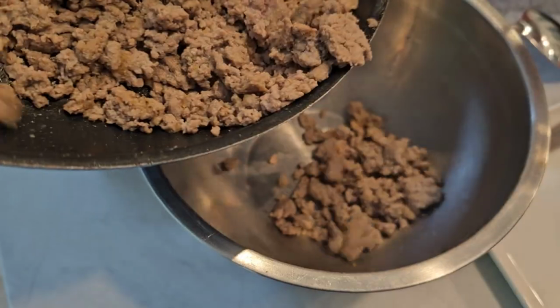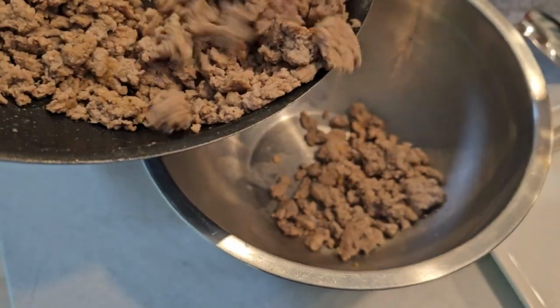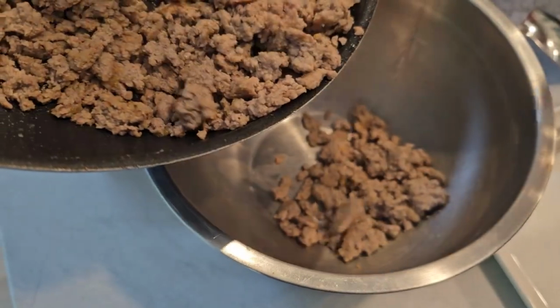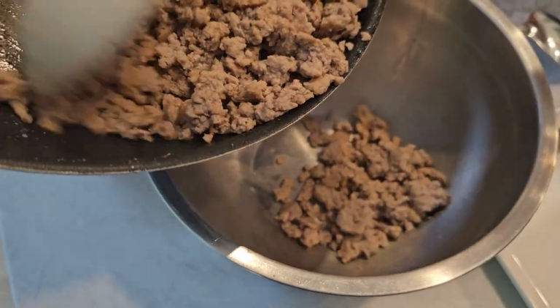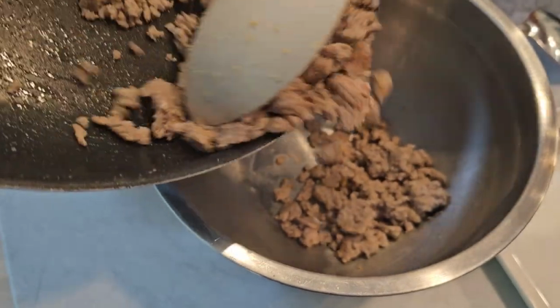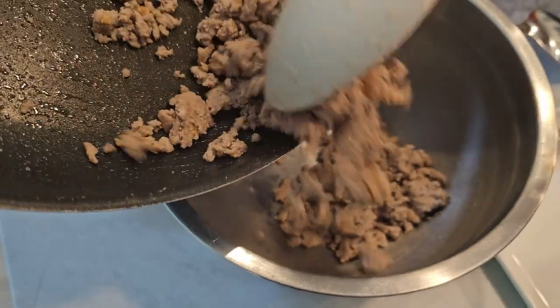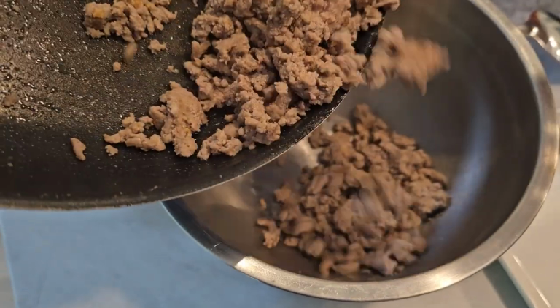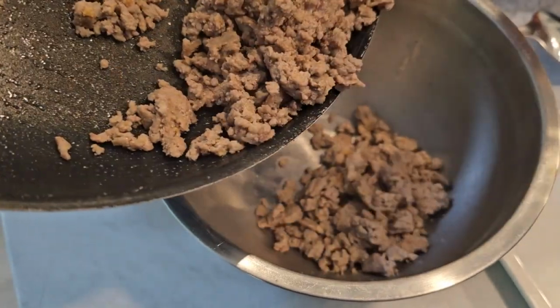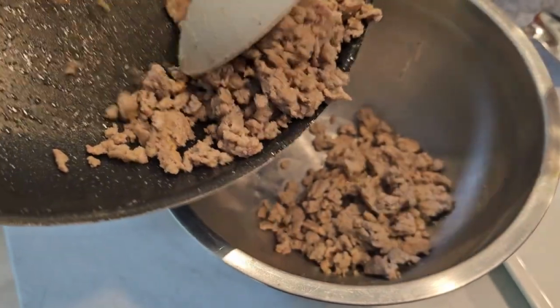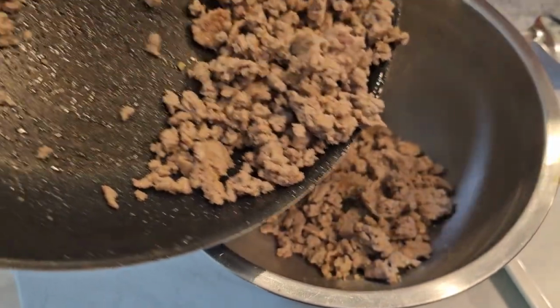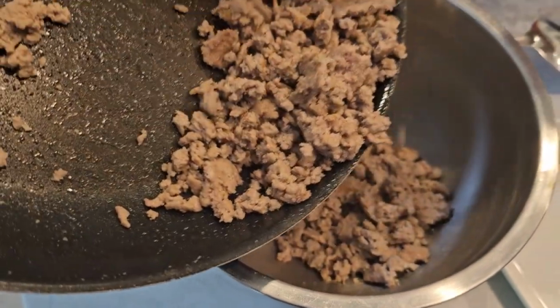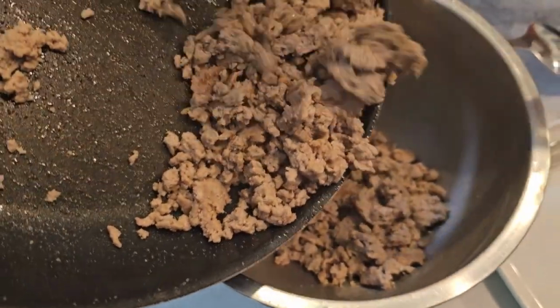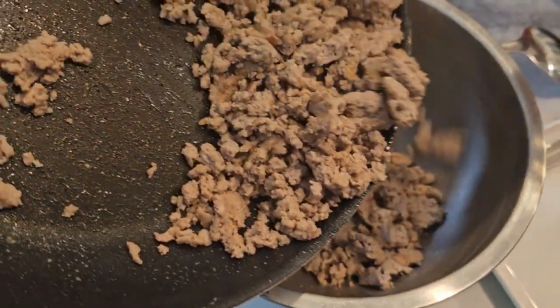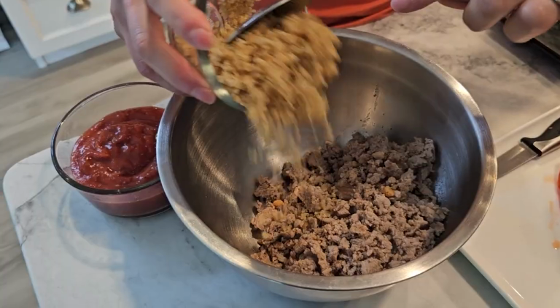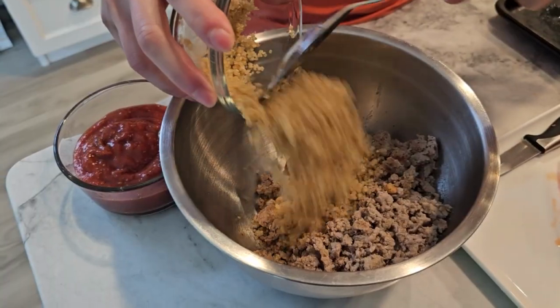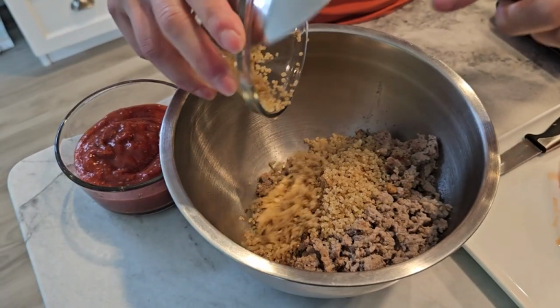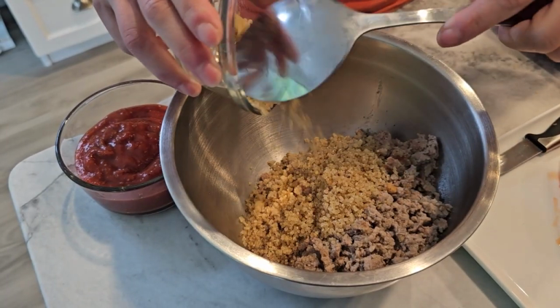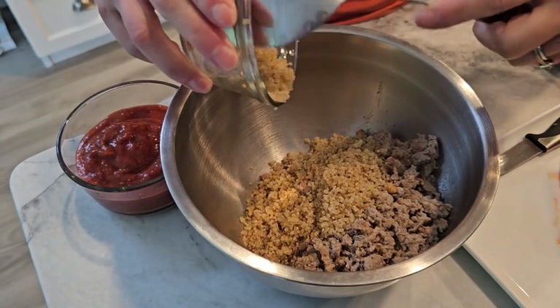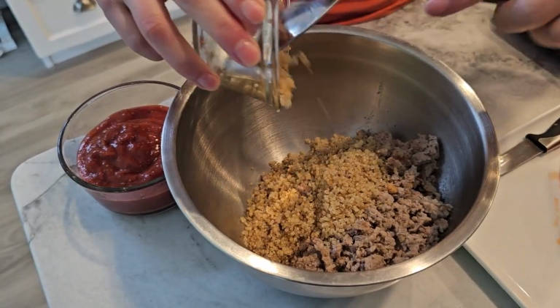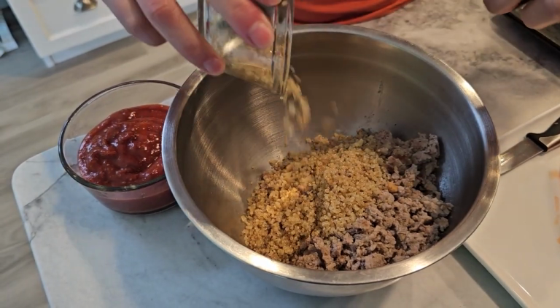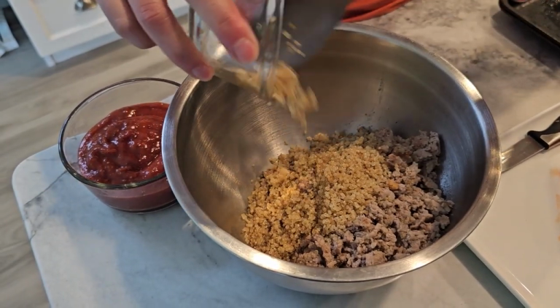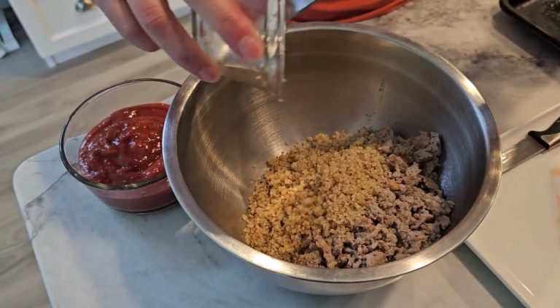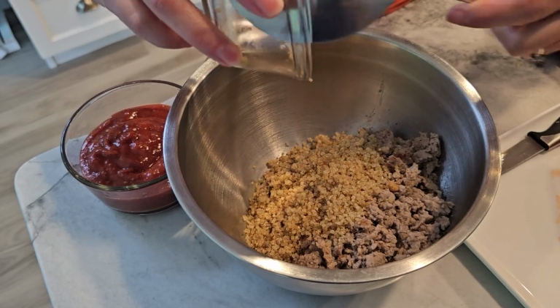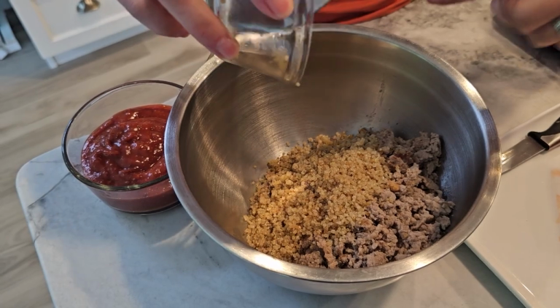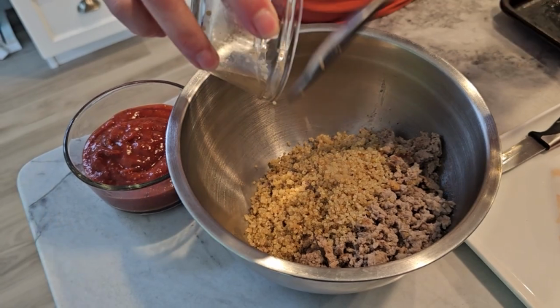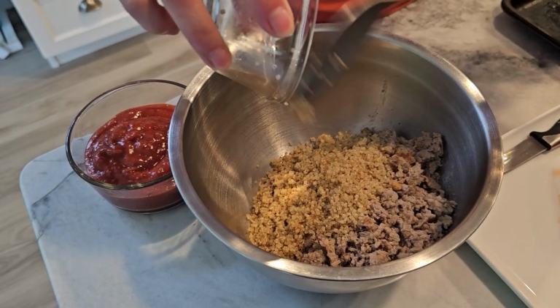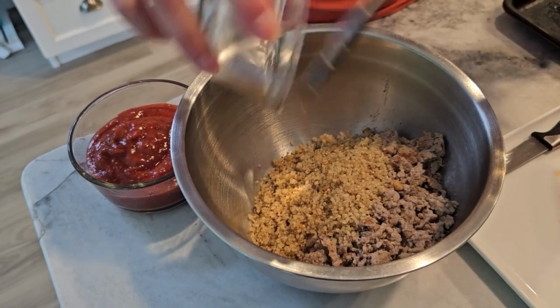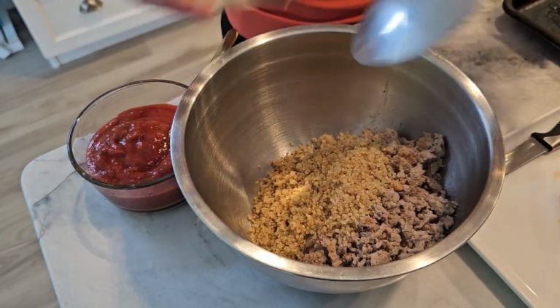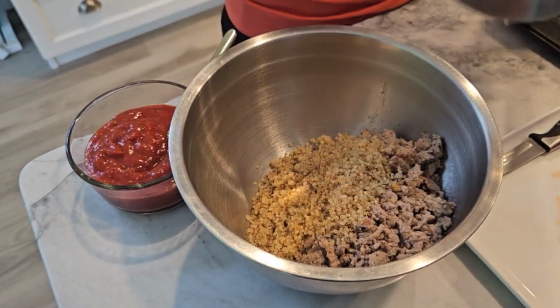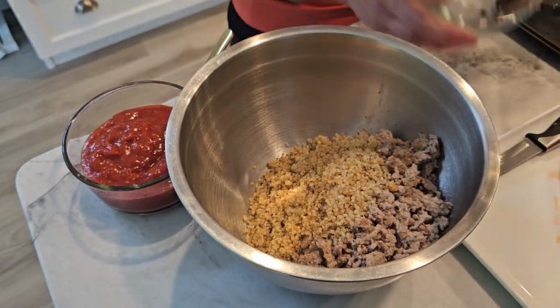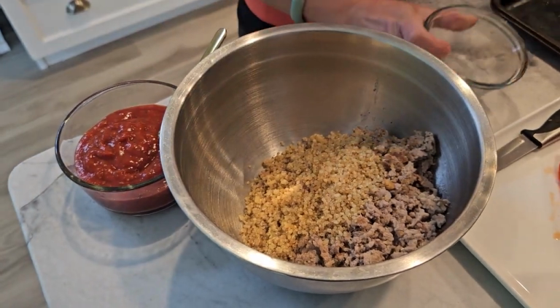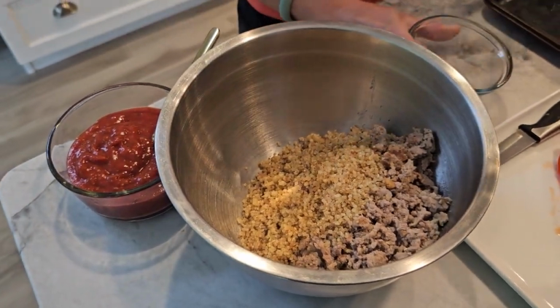Now stir in one cup of cooked quinoa and one cup of tomato sauce. Mix everything together until it's well combined.